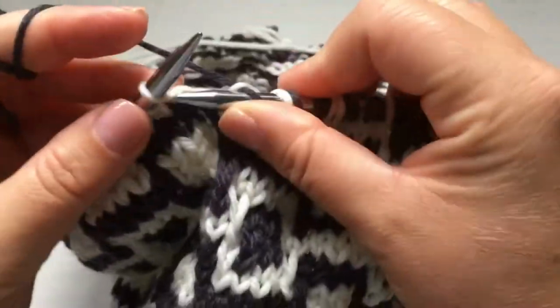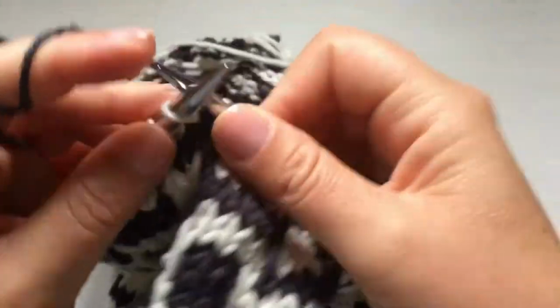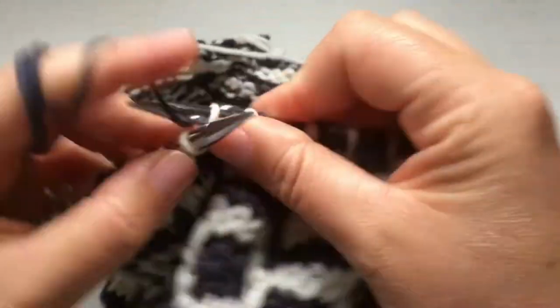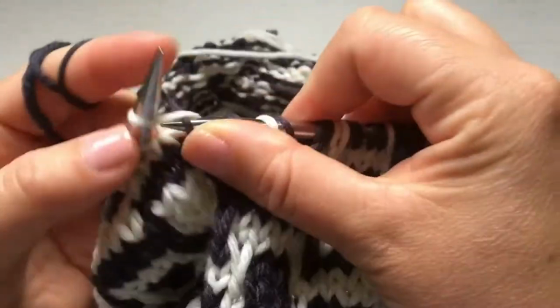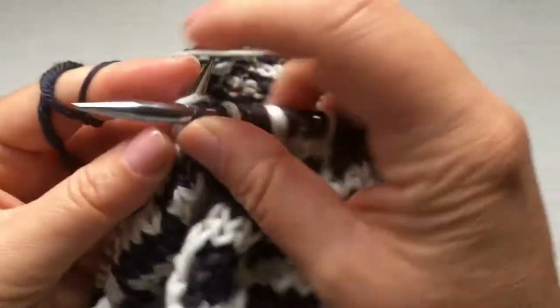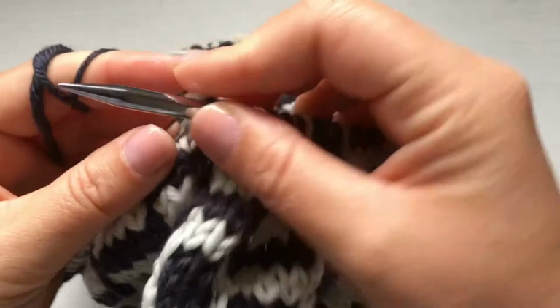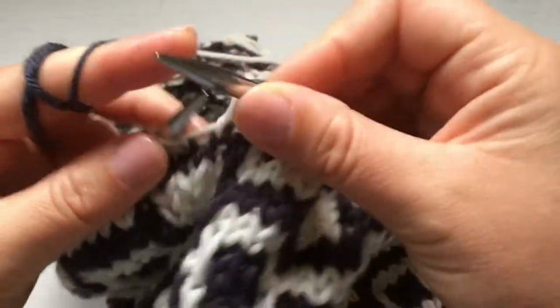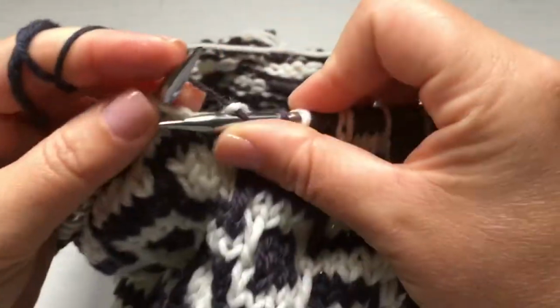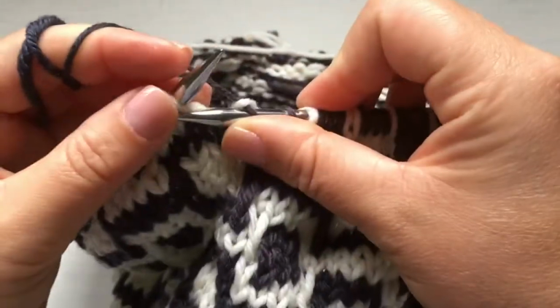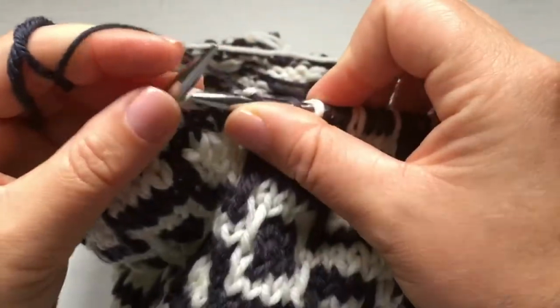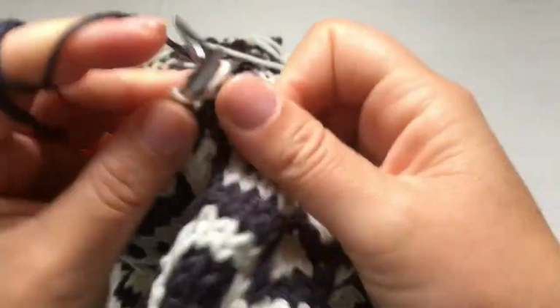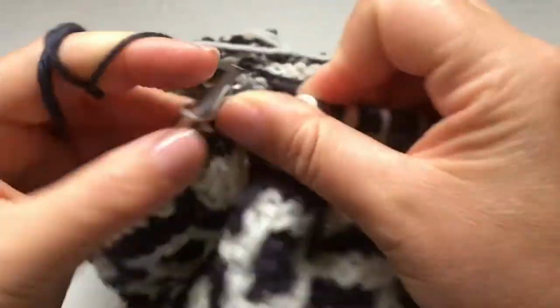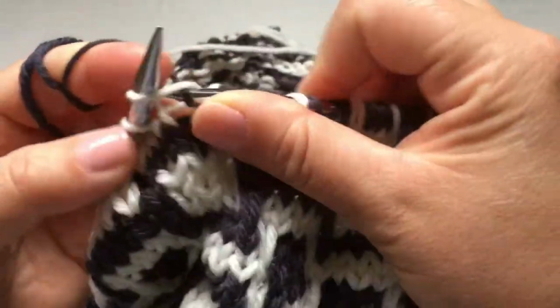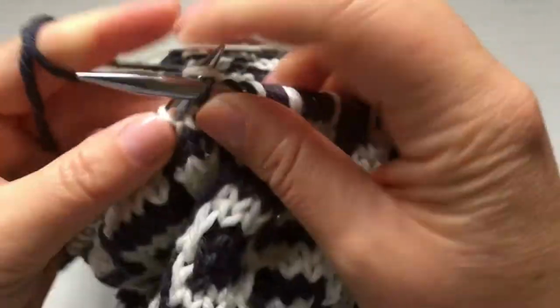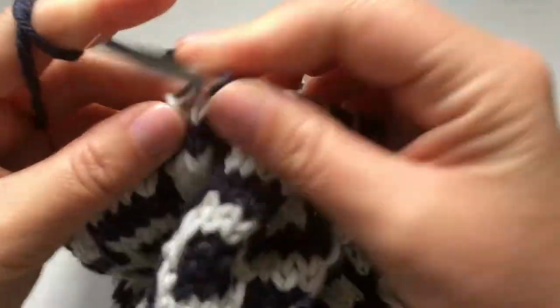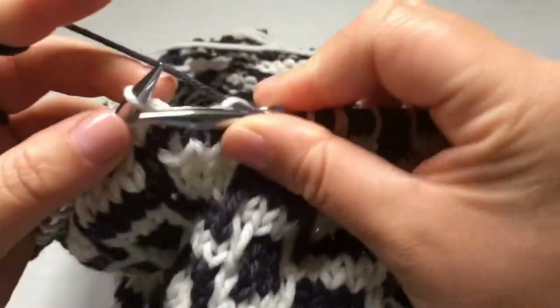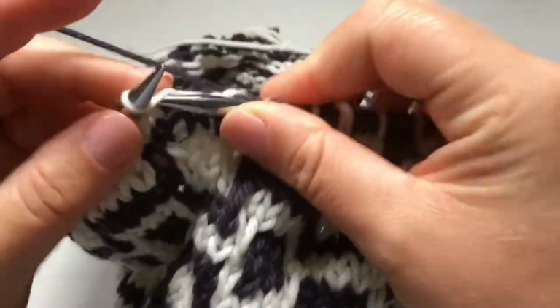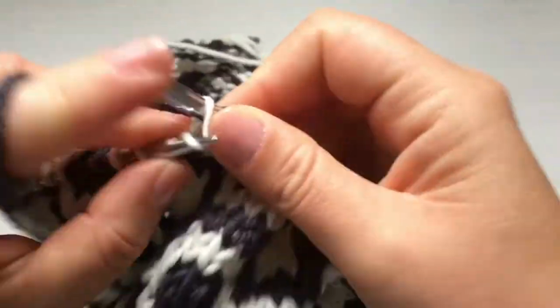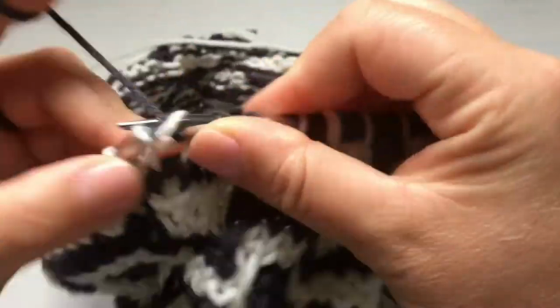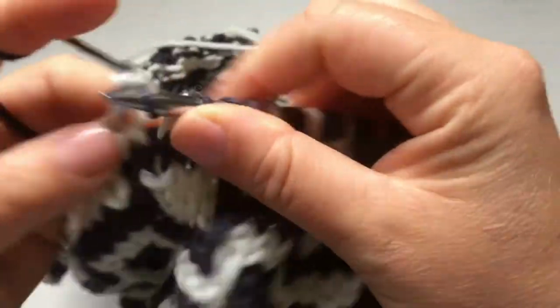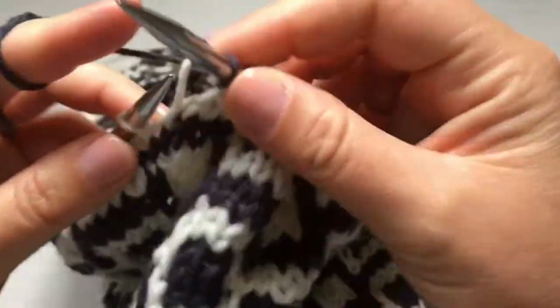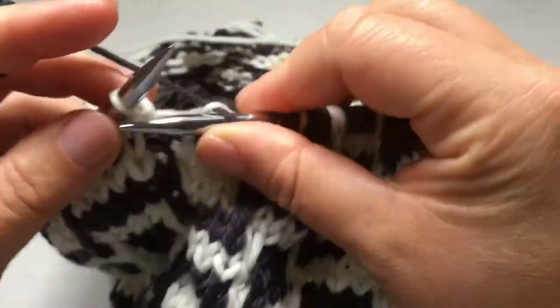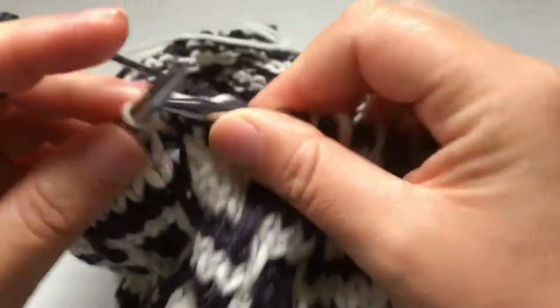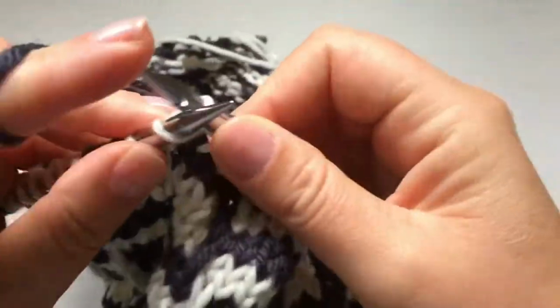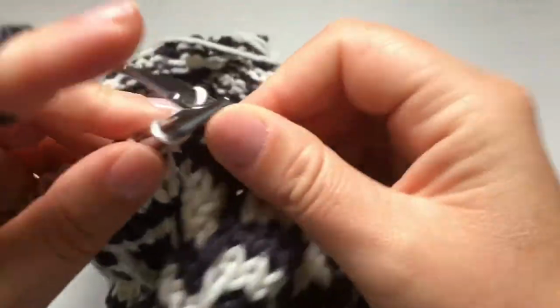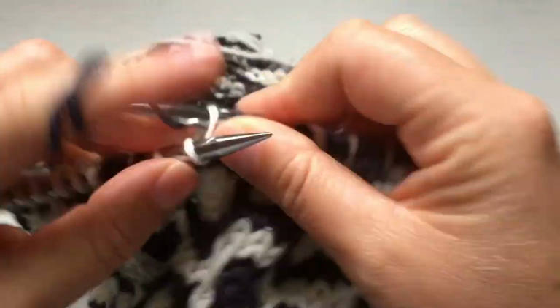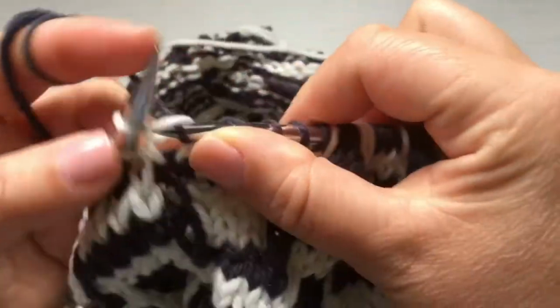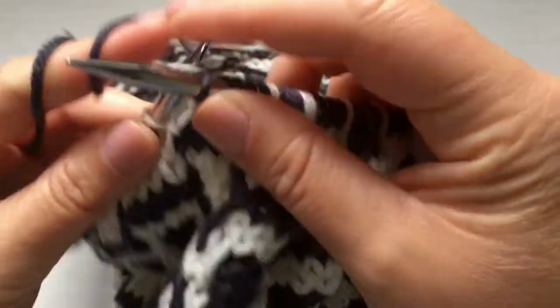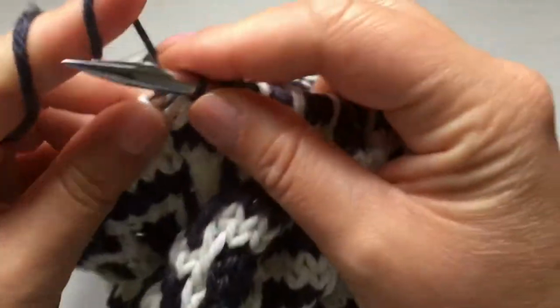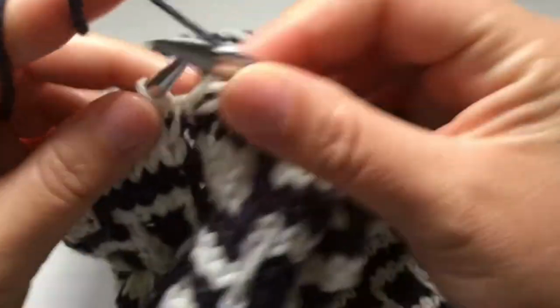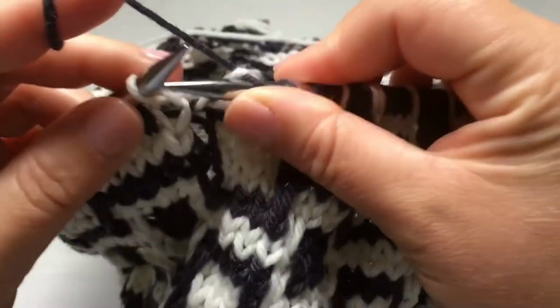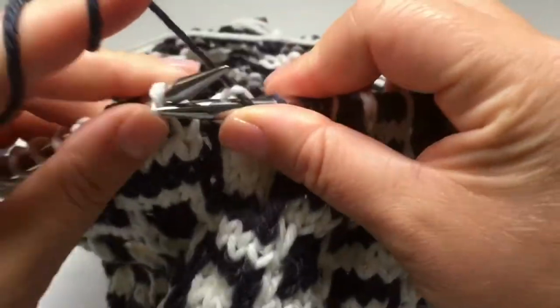It's a 12-row repeat, I believe. Very simple, very simple.